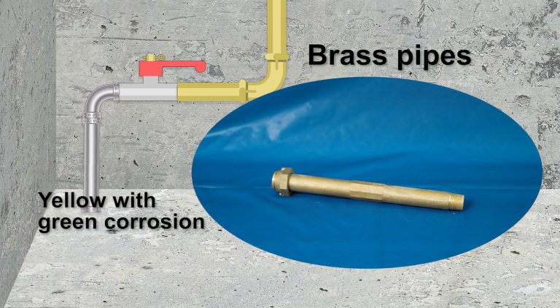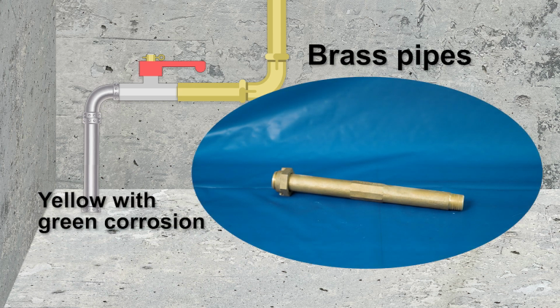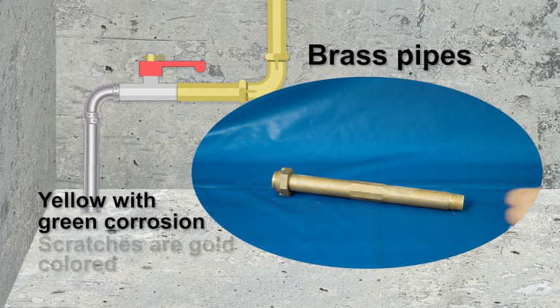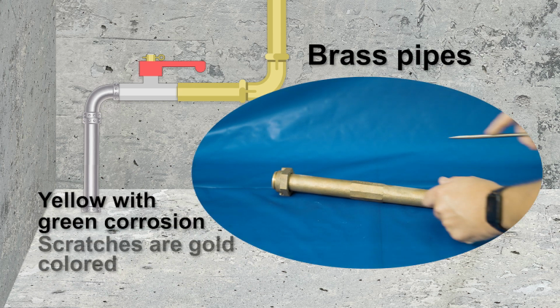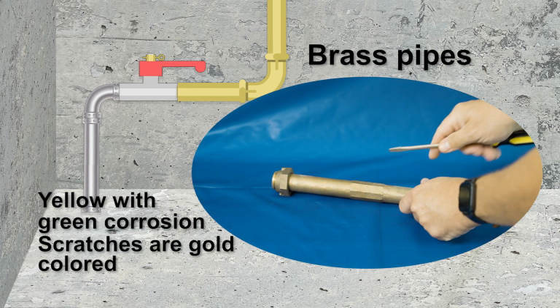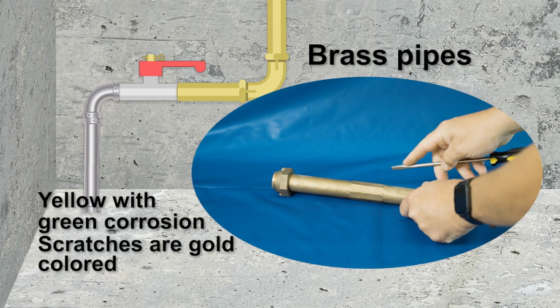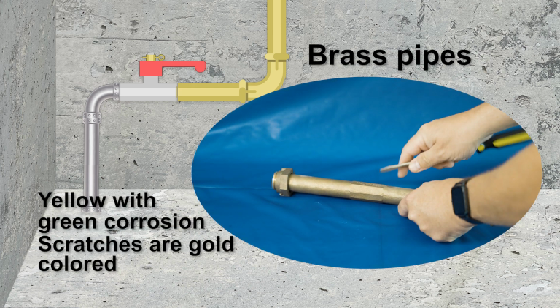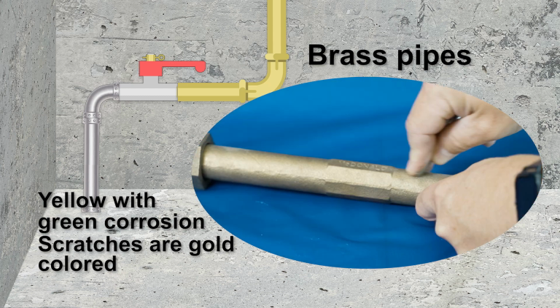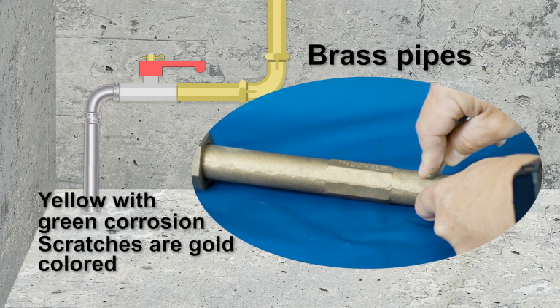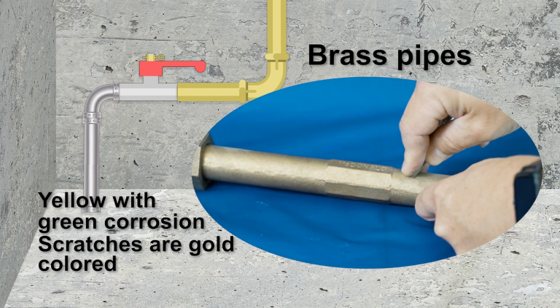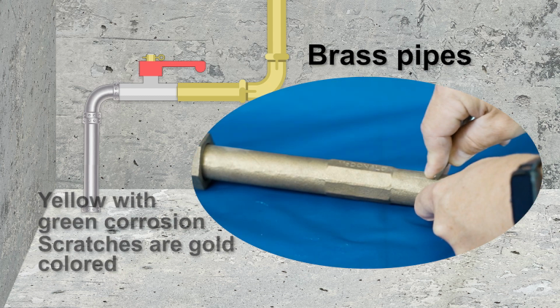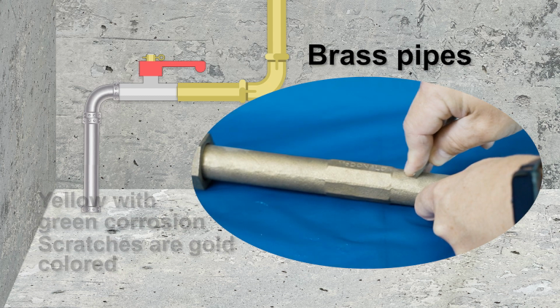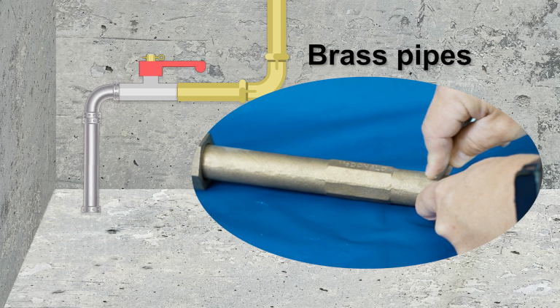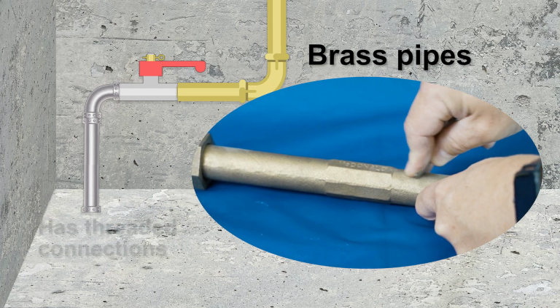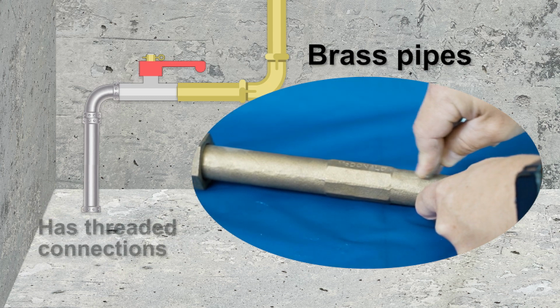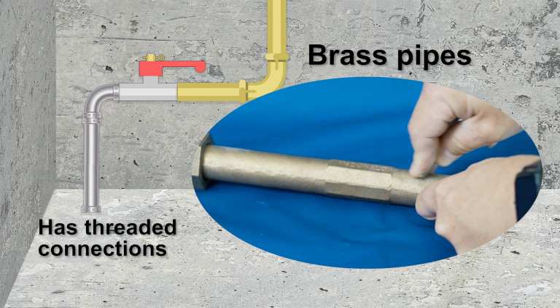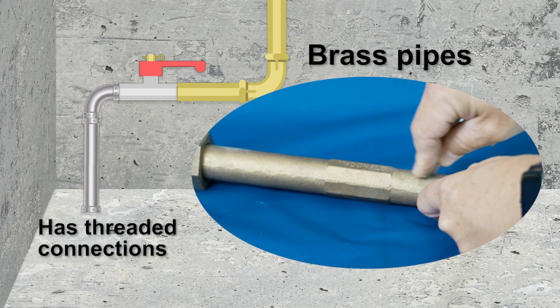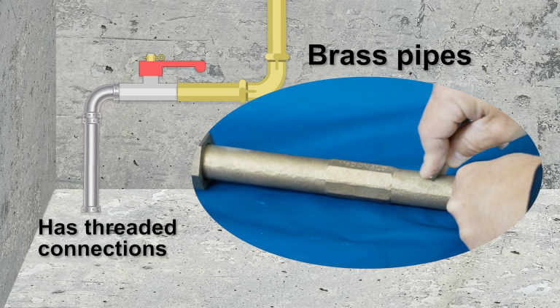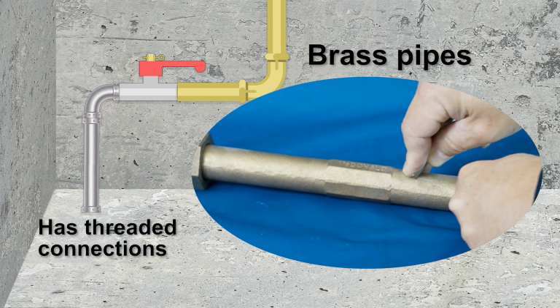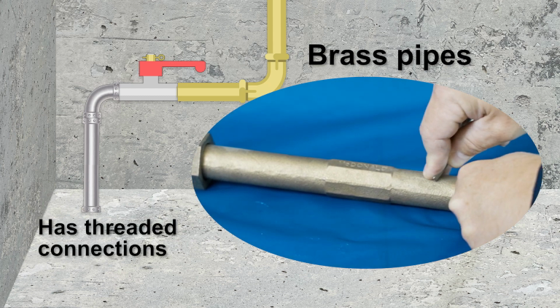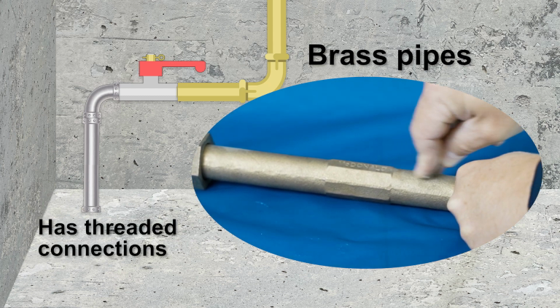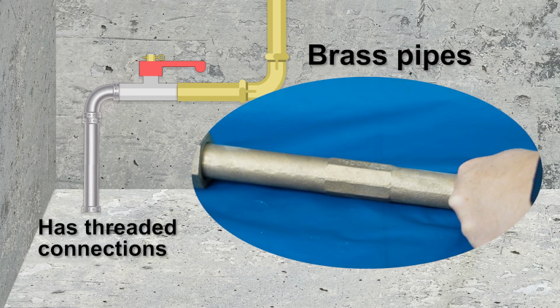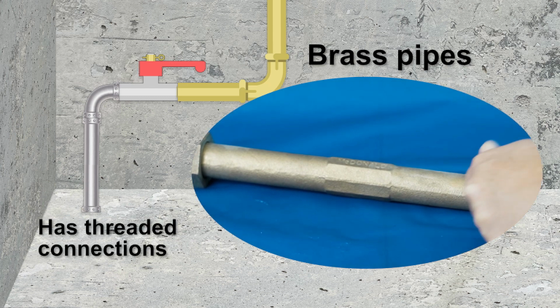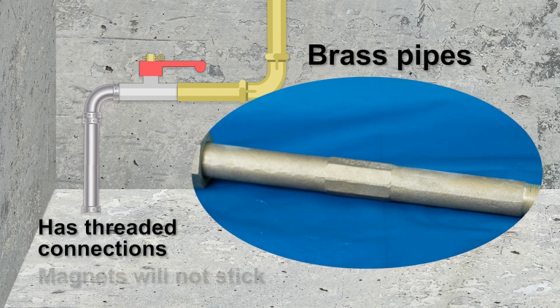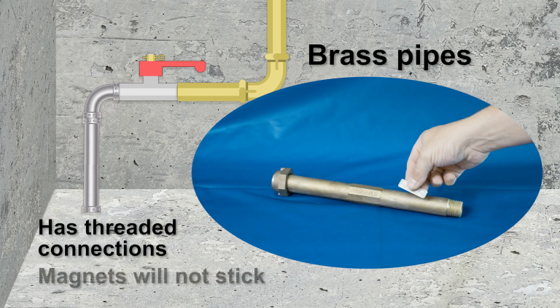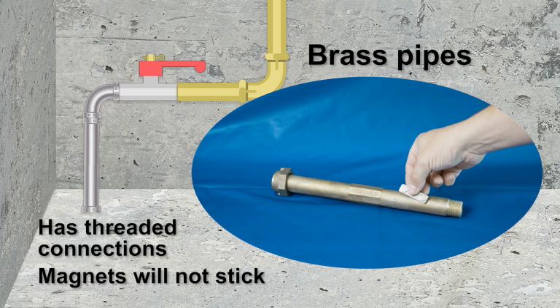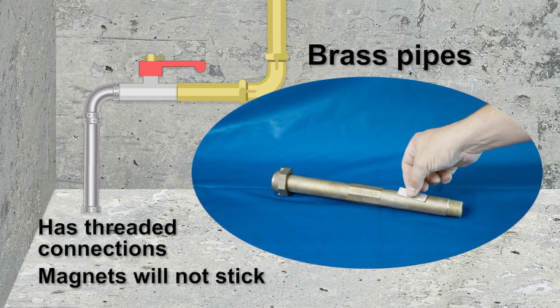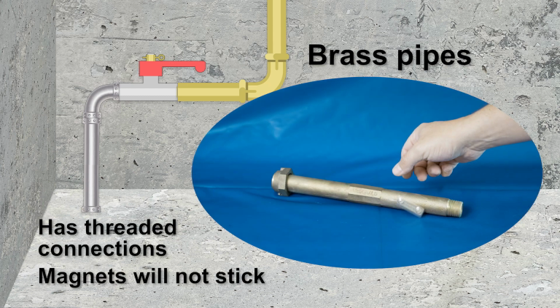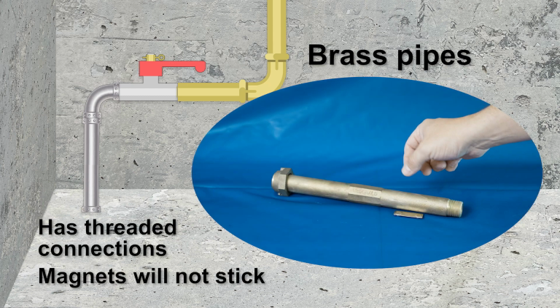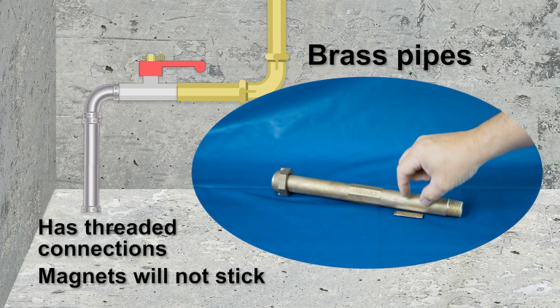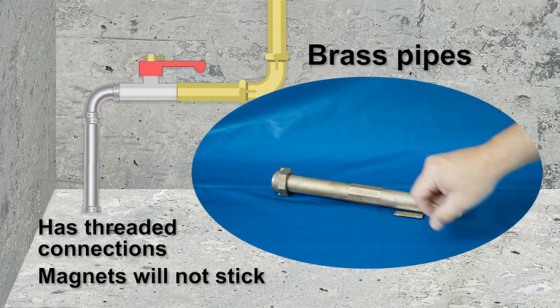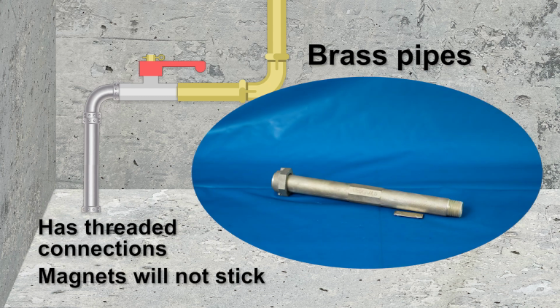Brass pipes are brown with green corrosion spots. Scratches on a brass pipe are gold colored. Brass pipes use threaded connections, and magnets will not stick.